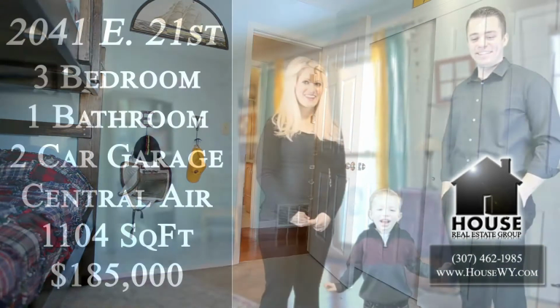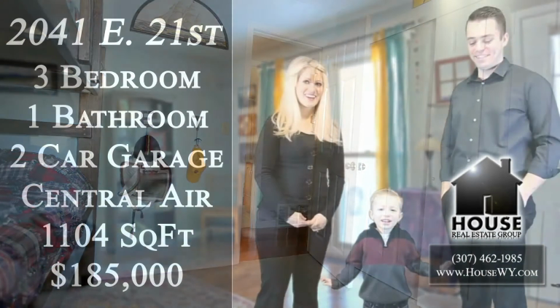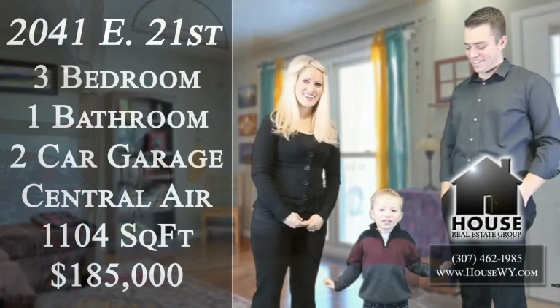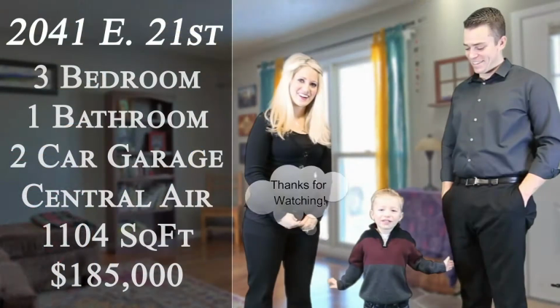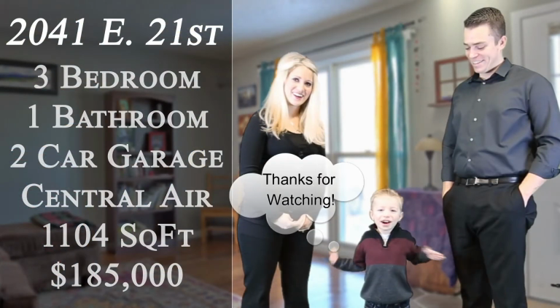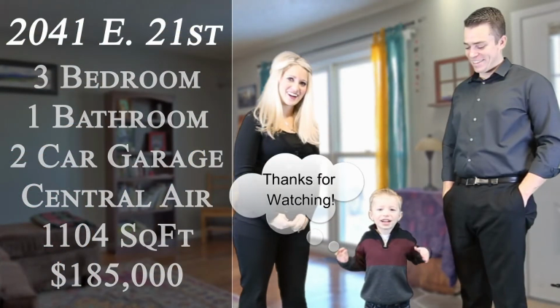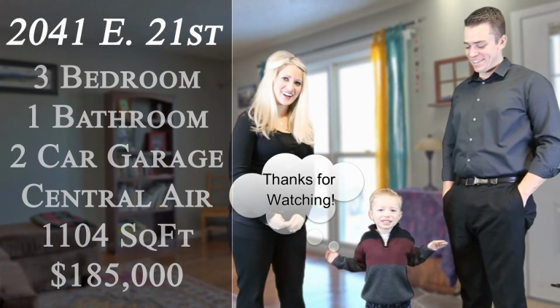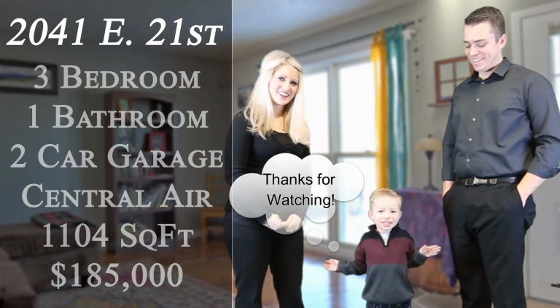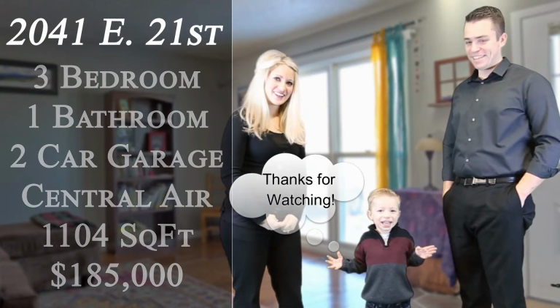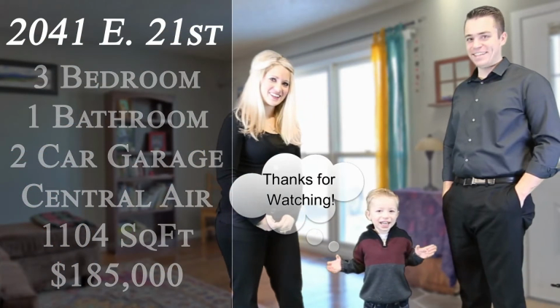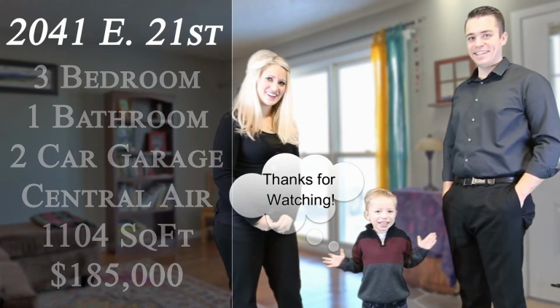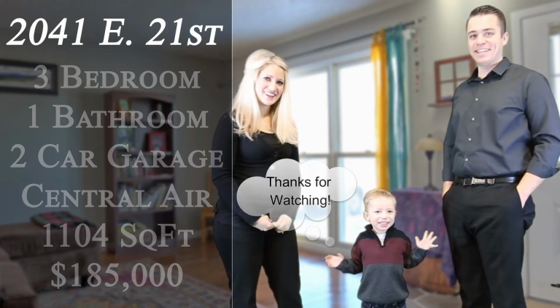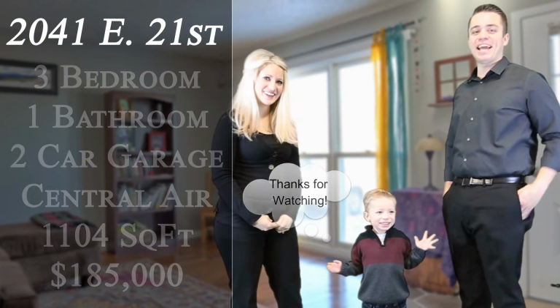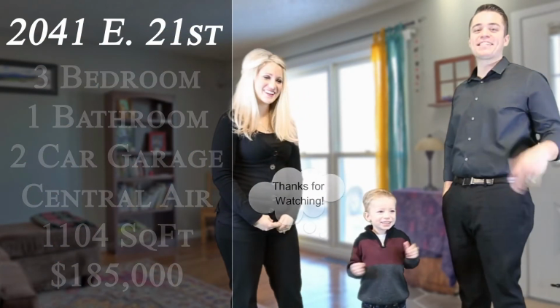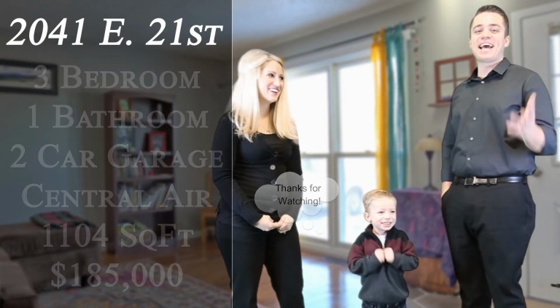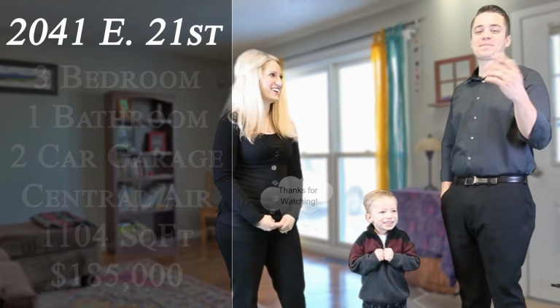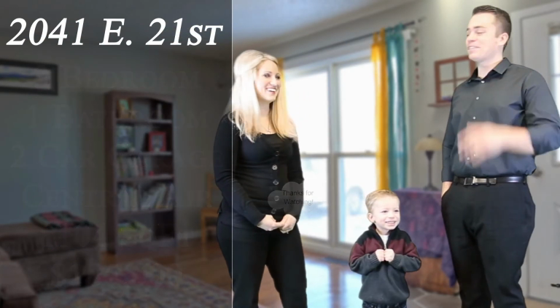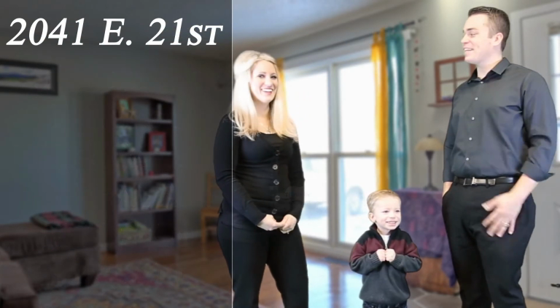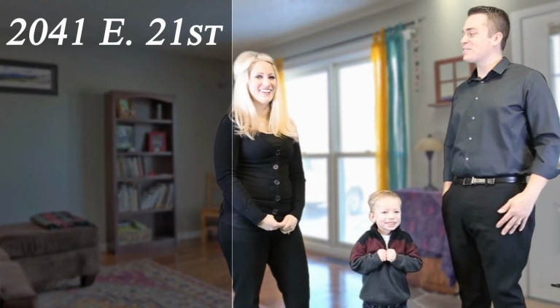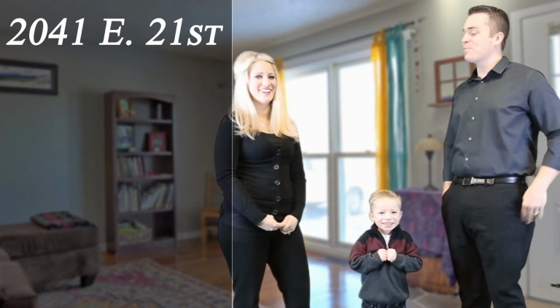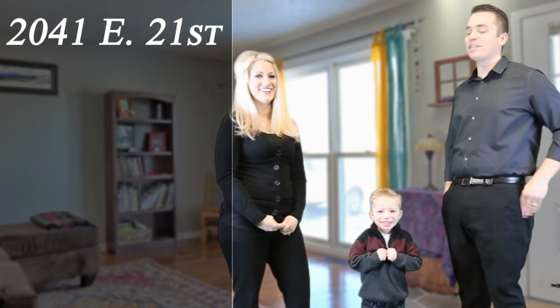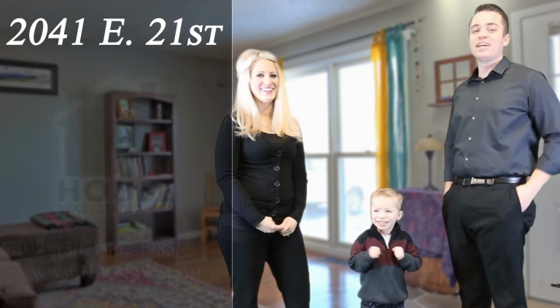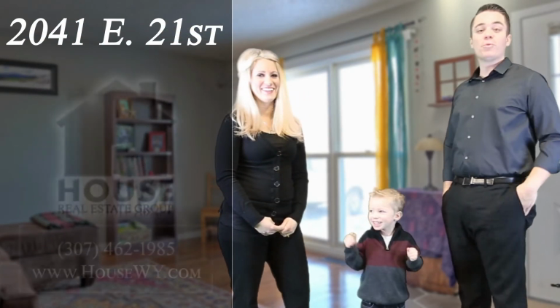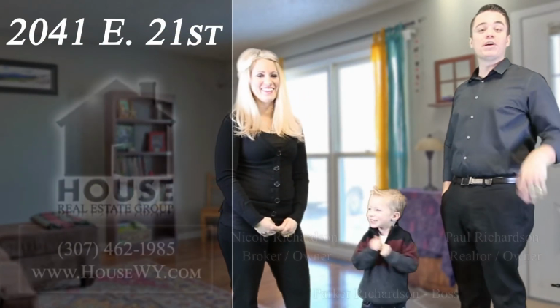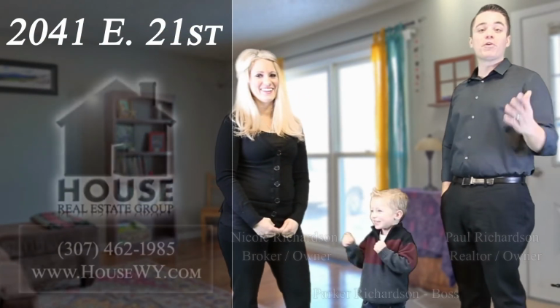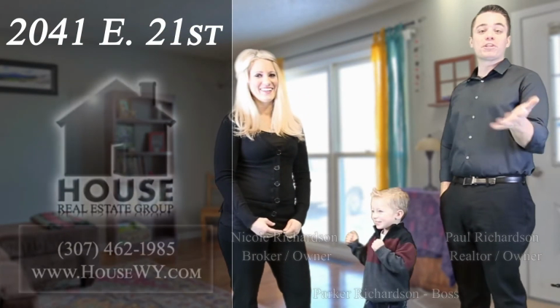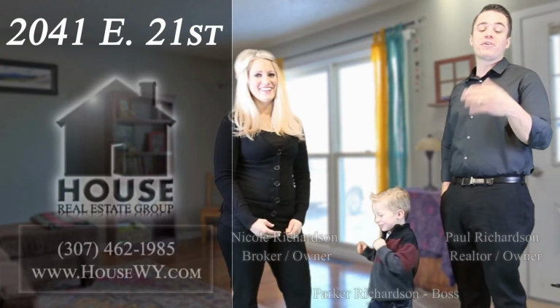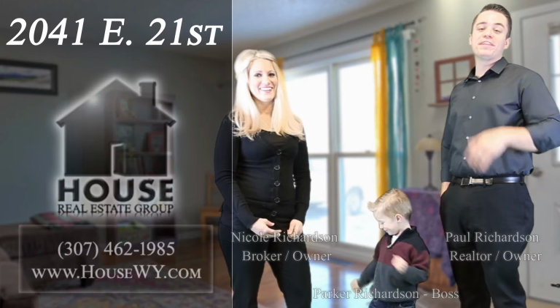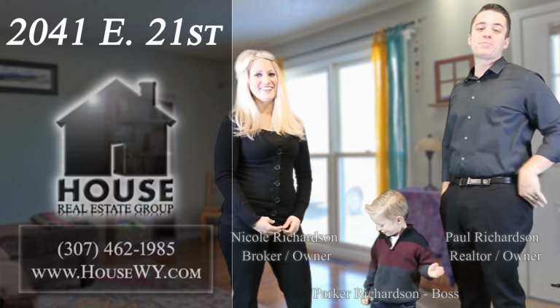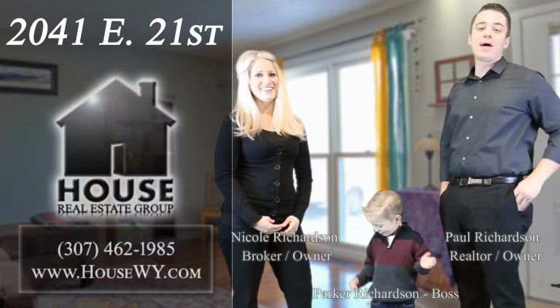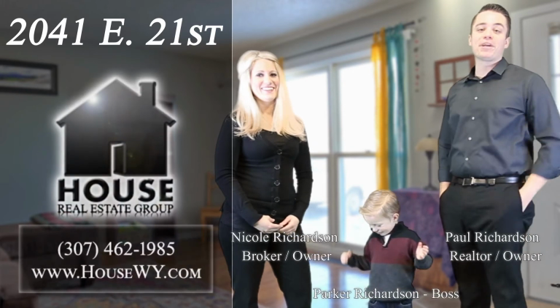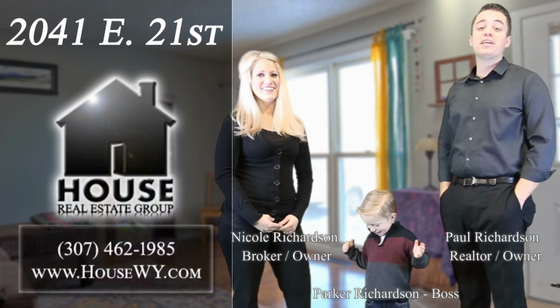Thanks for watching. Thanks, Casper. Thank you so much. We look forward to showing you this property.